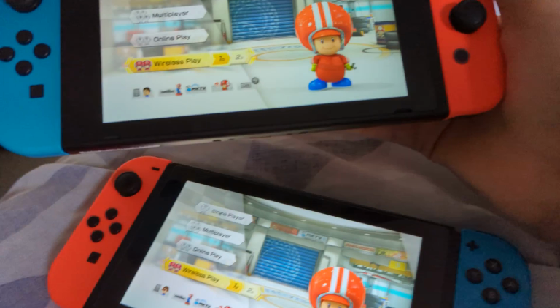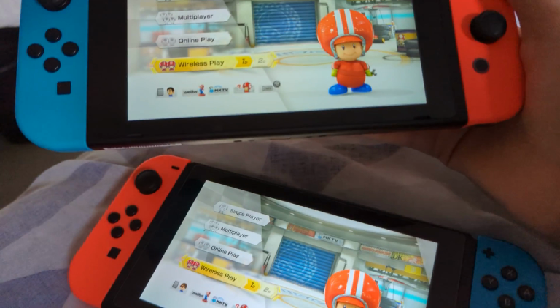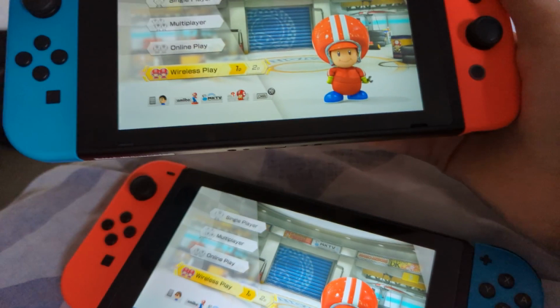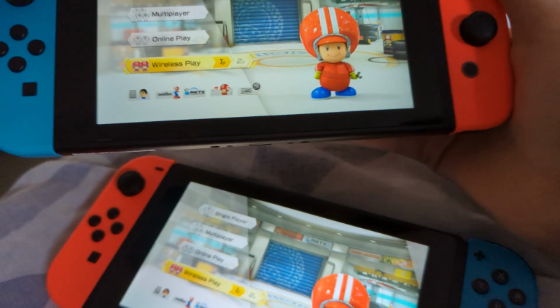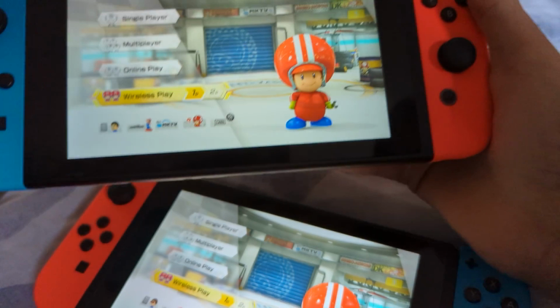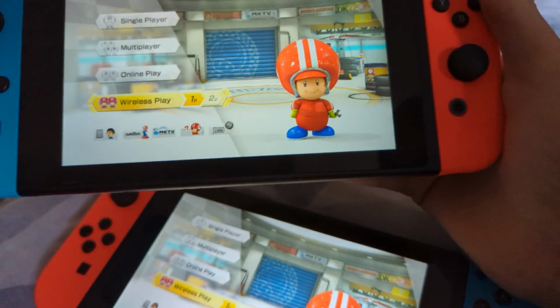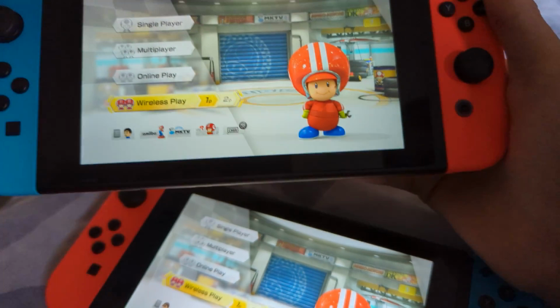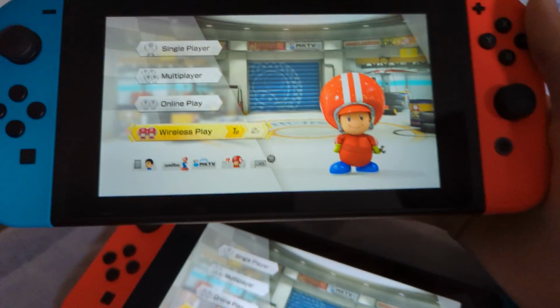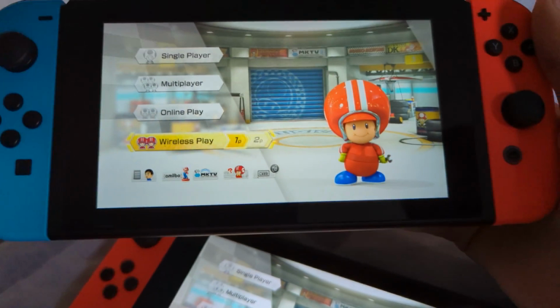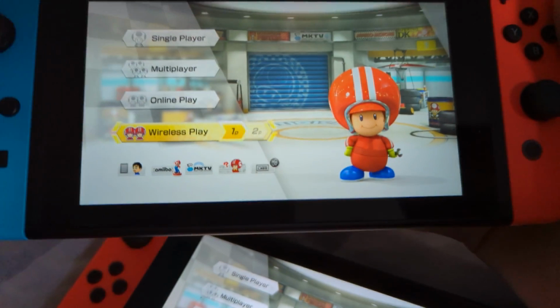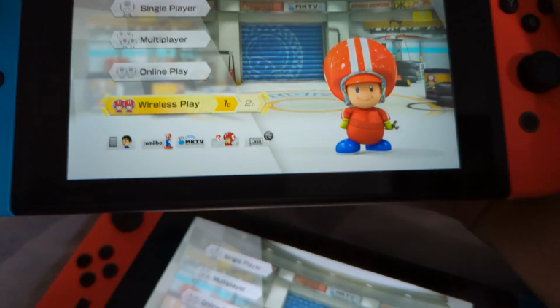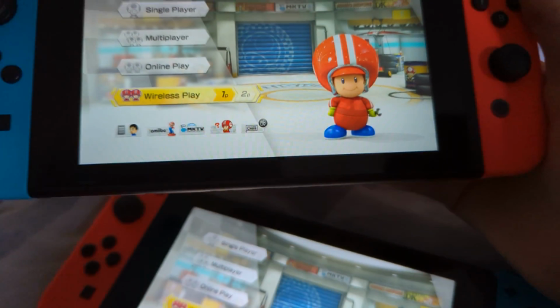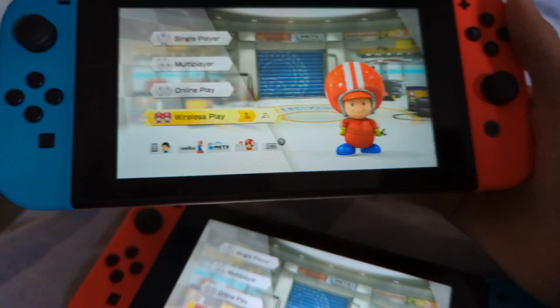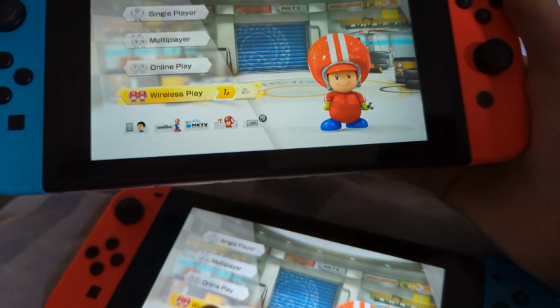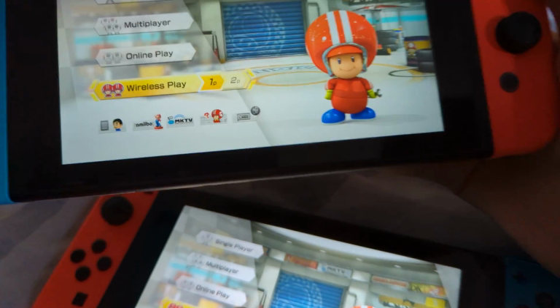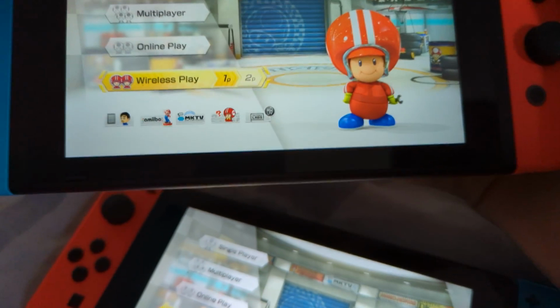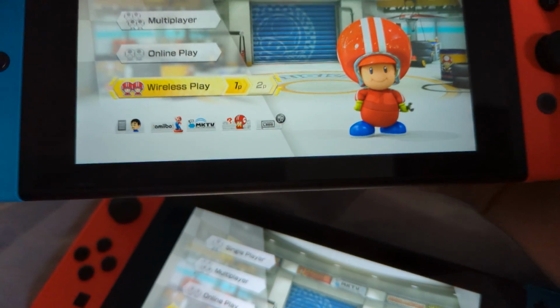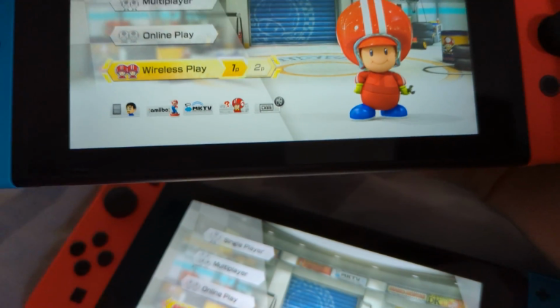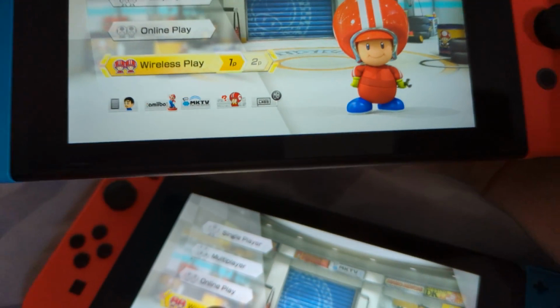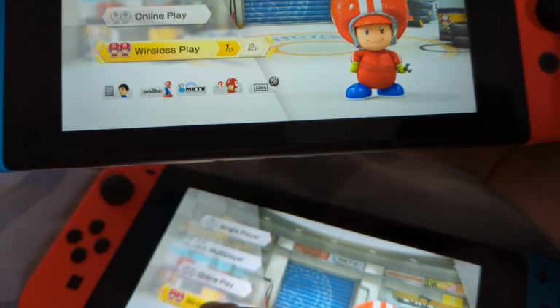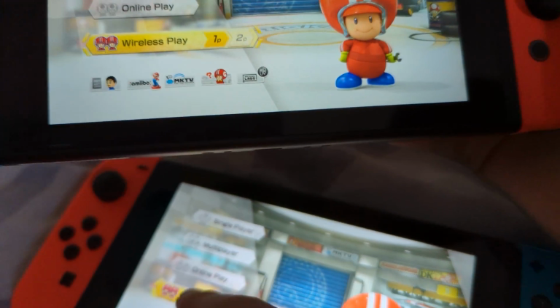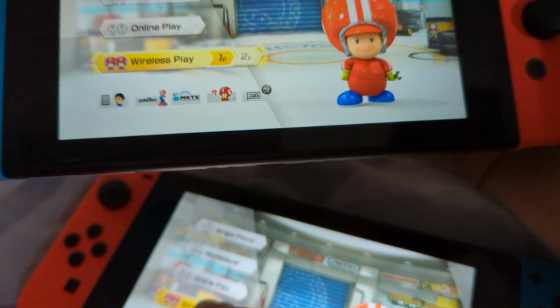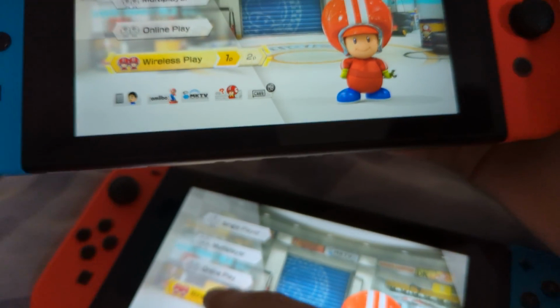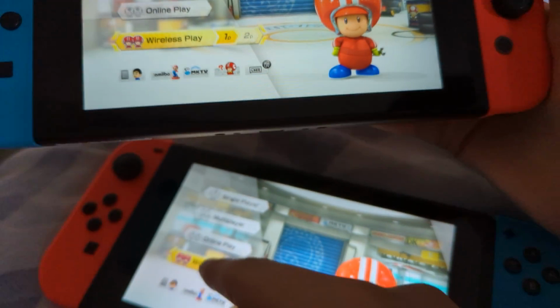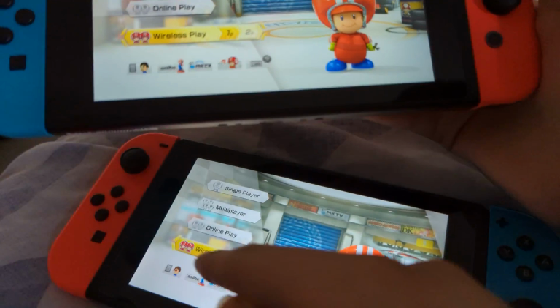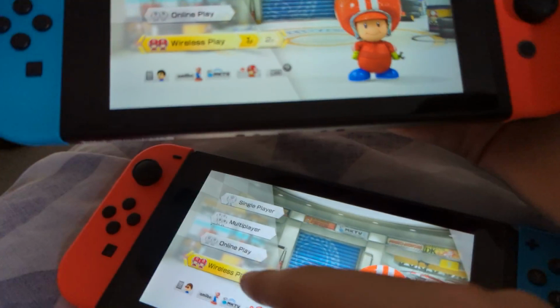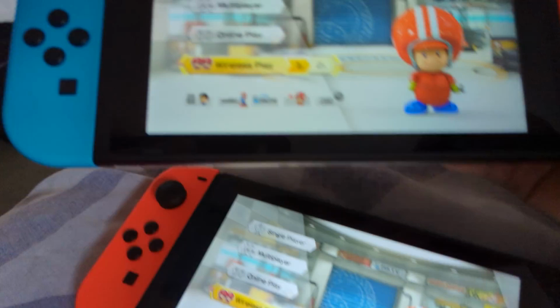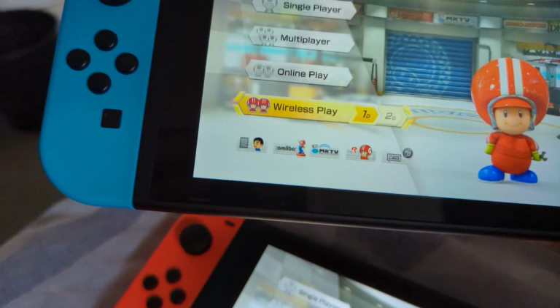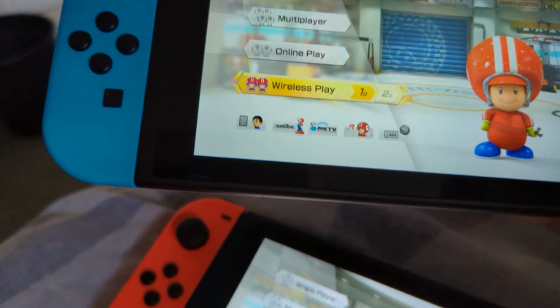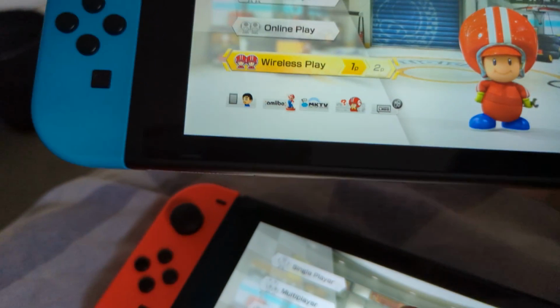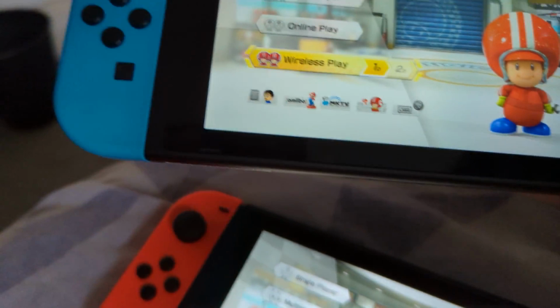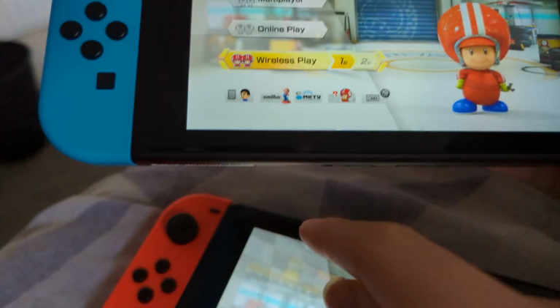Hello, this is Simplecomplay. This is how to play wireless play in Mario Kart. So you go to wireless play.